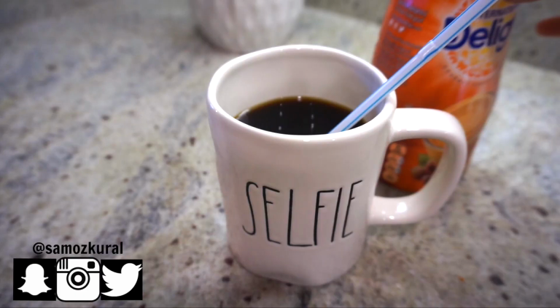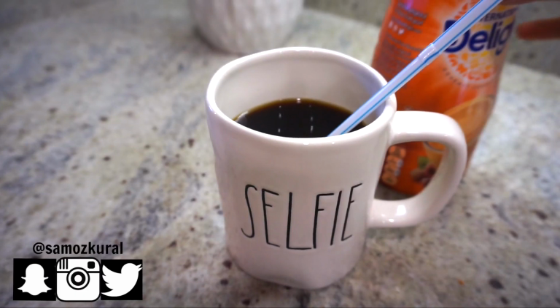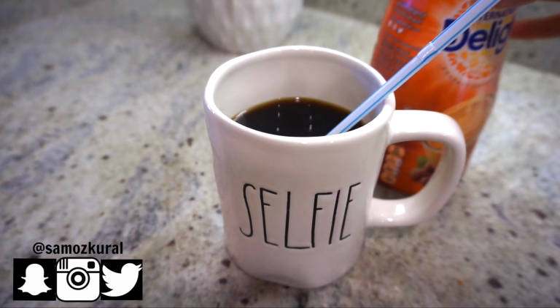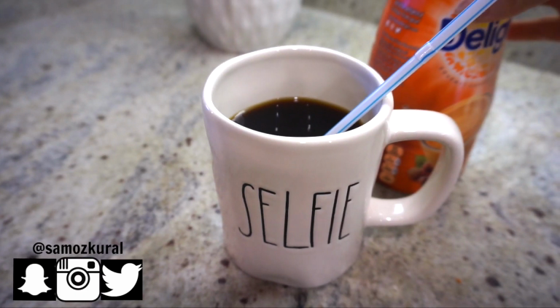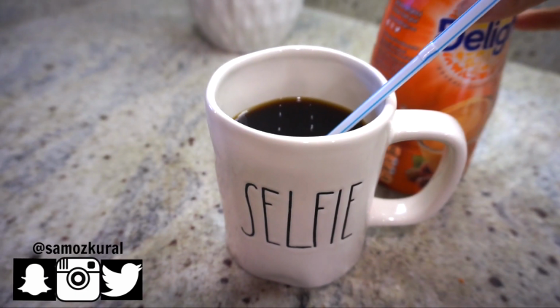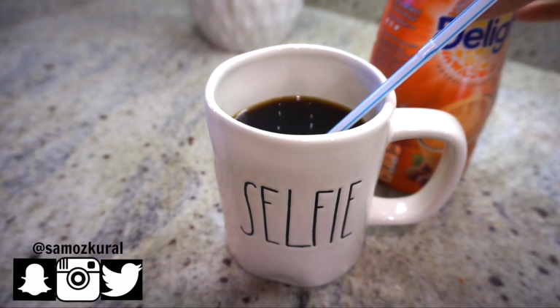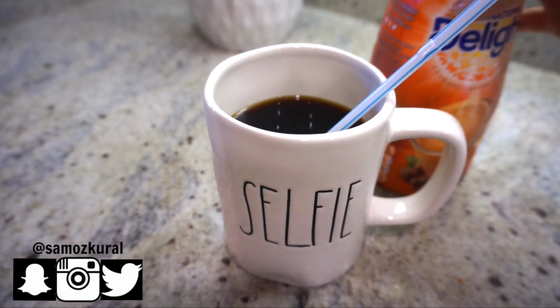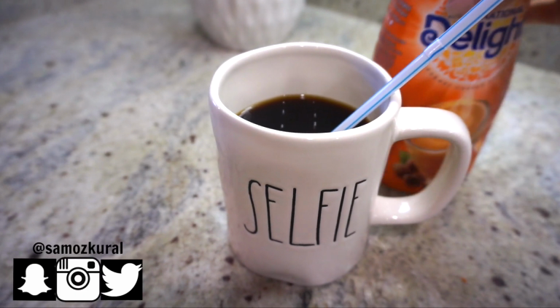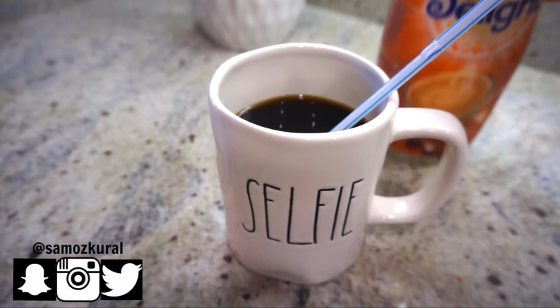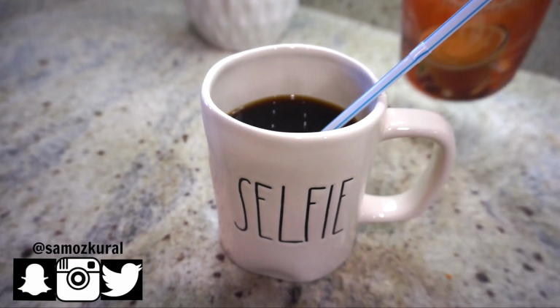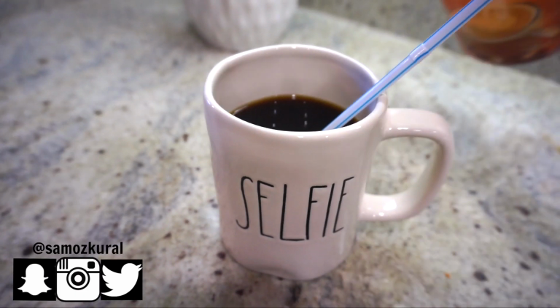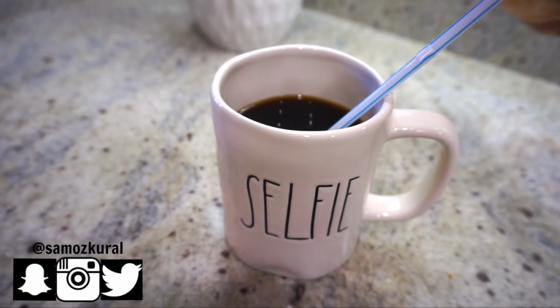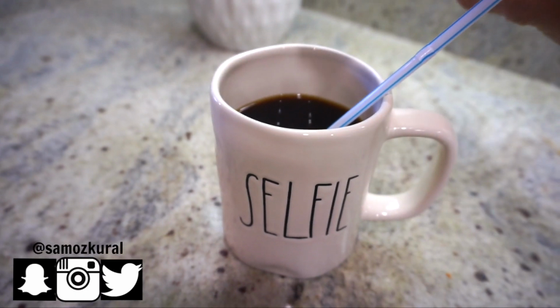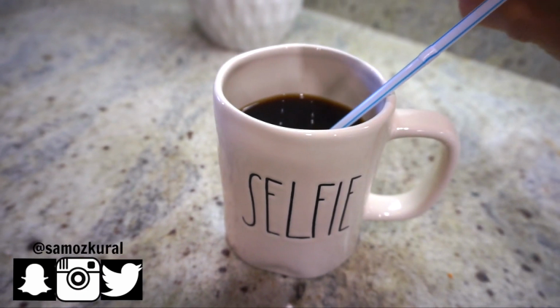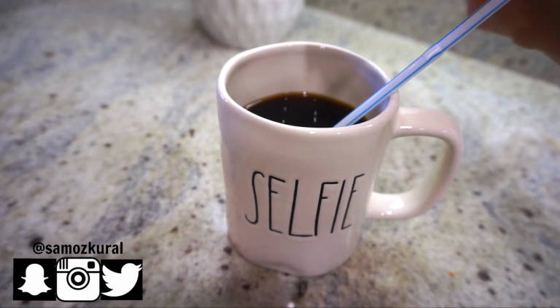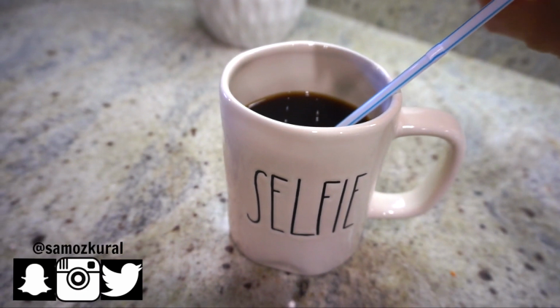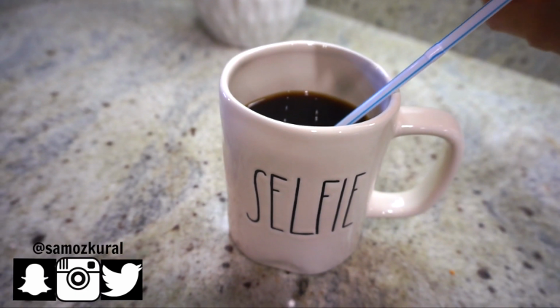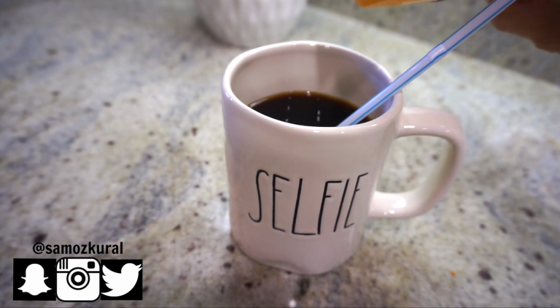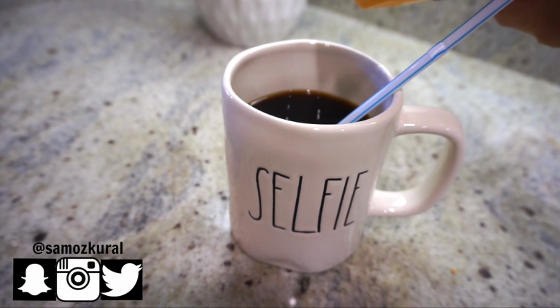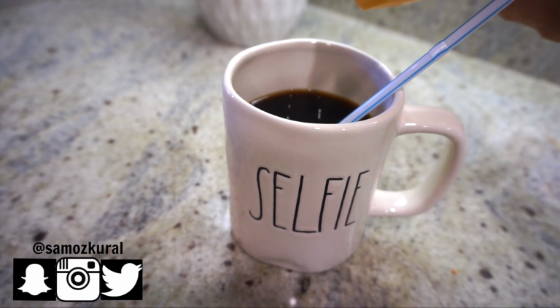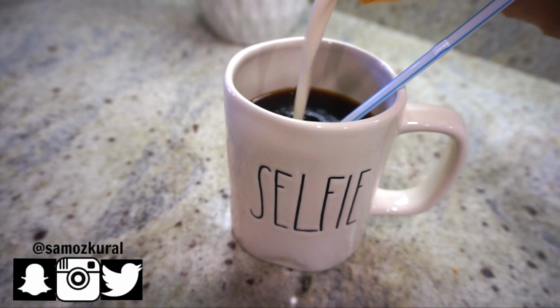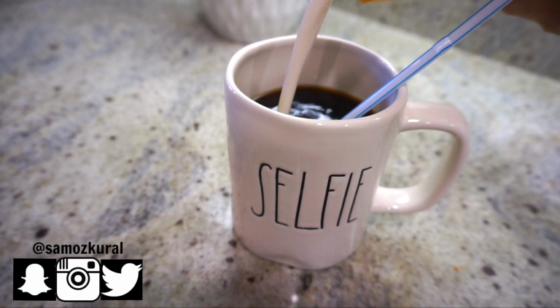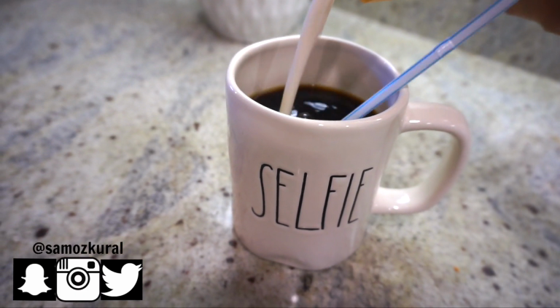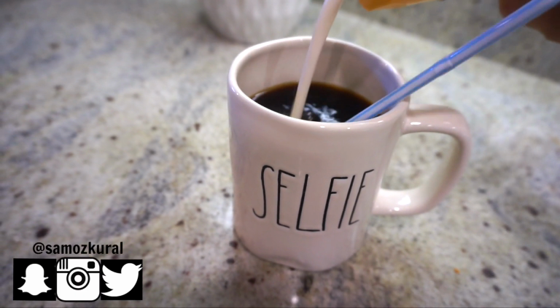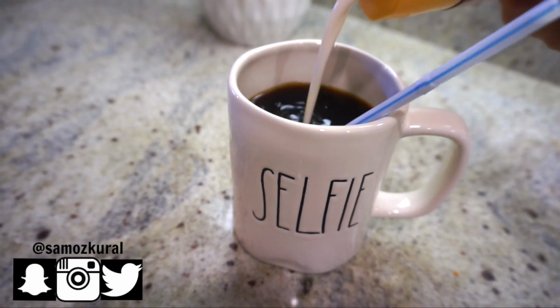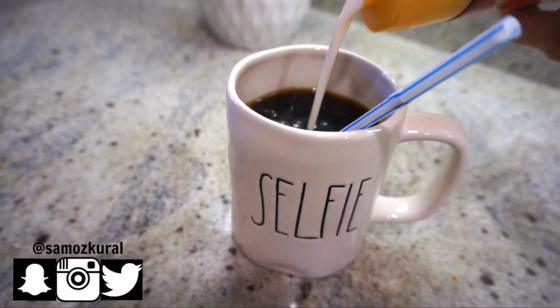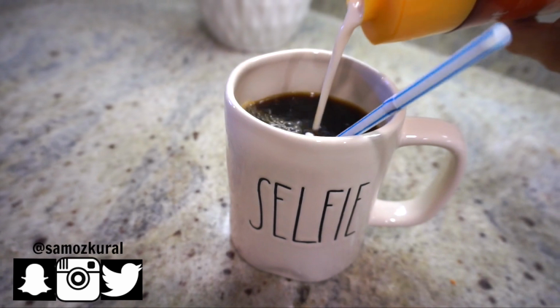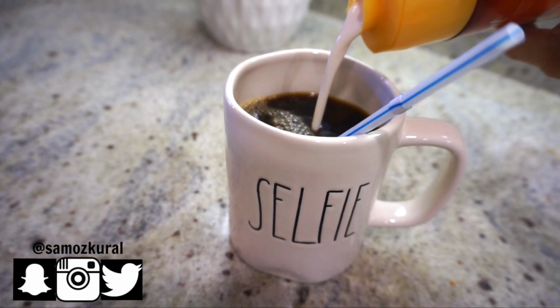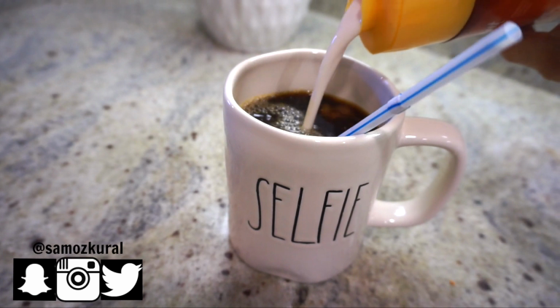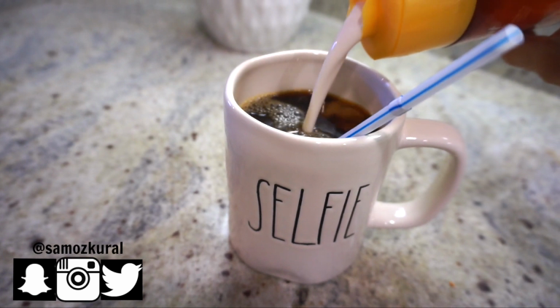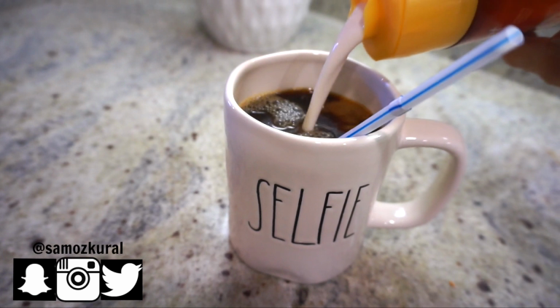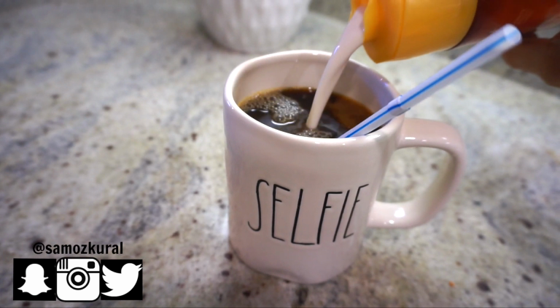First things first is coffee in the morning. I can't even film an intro until I have coffee.